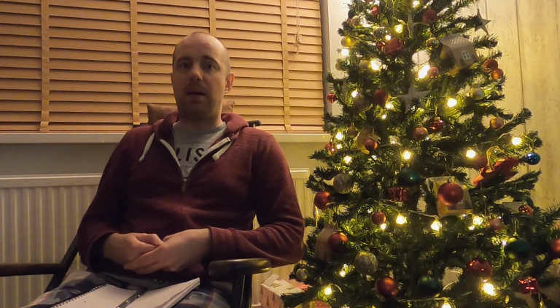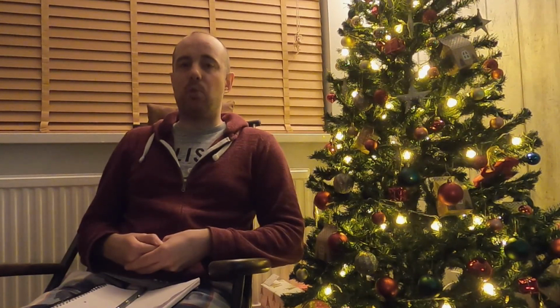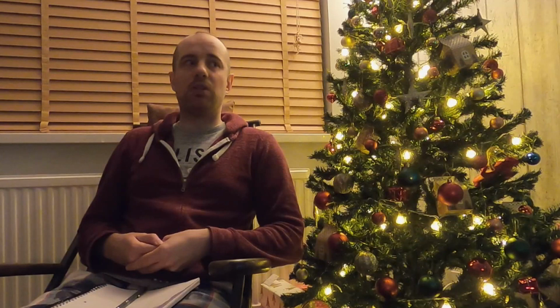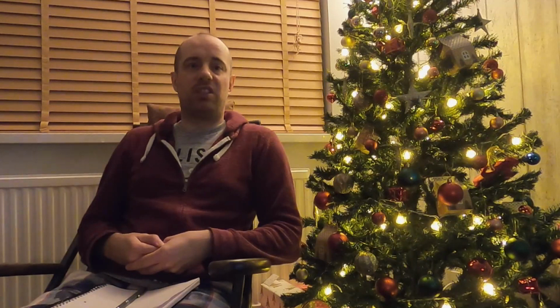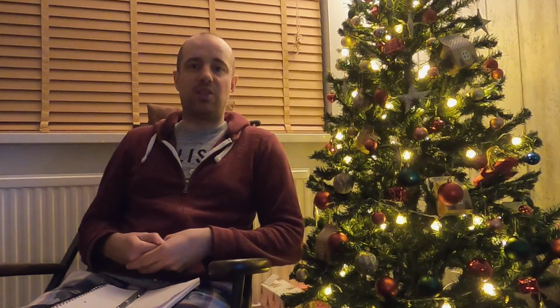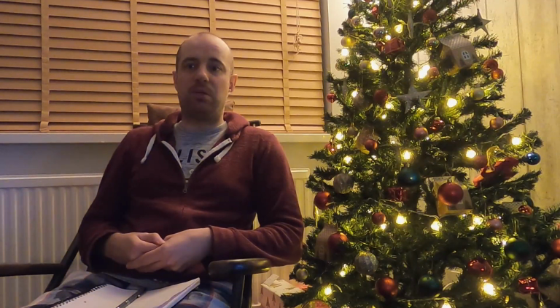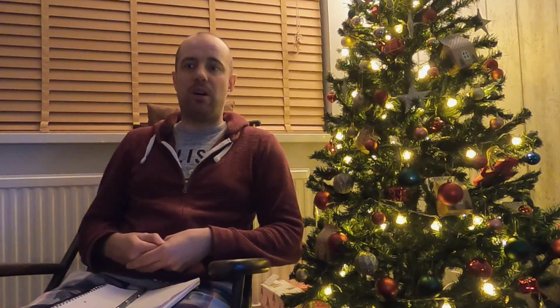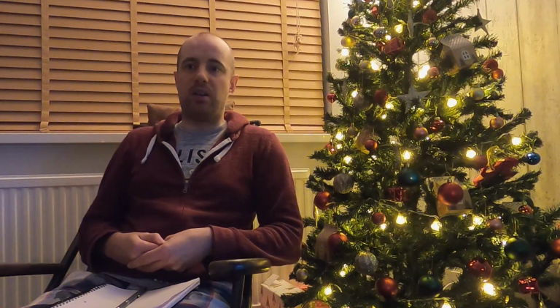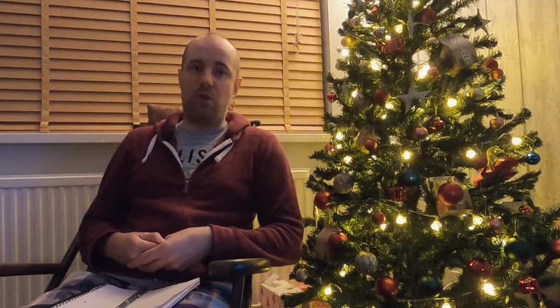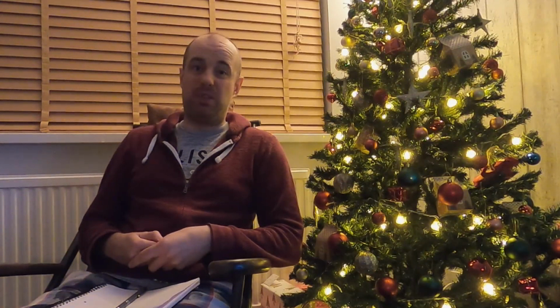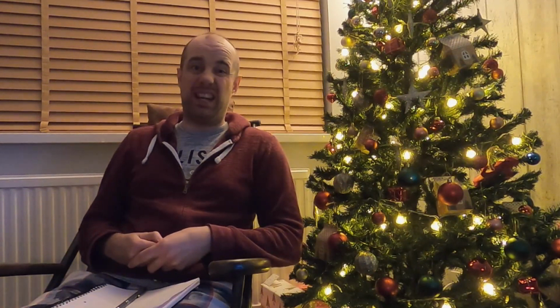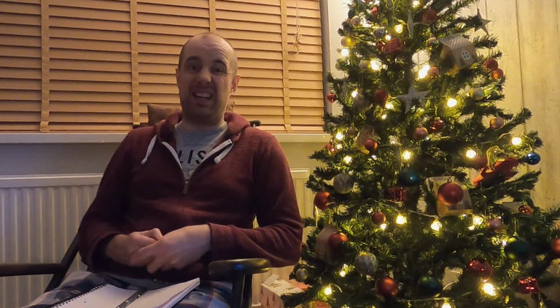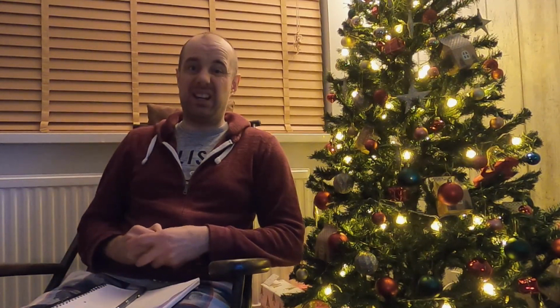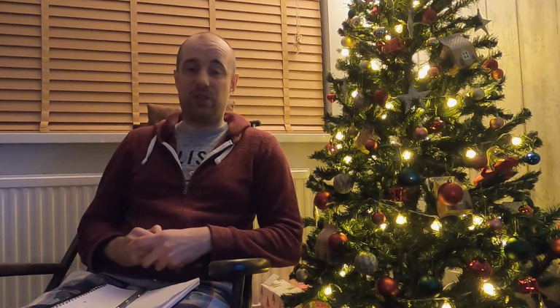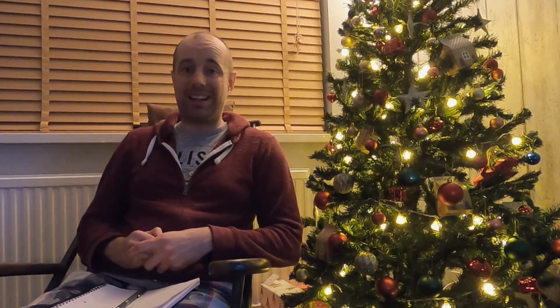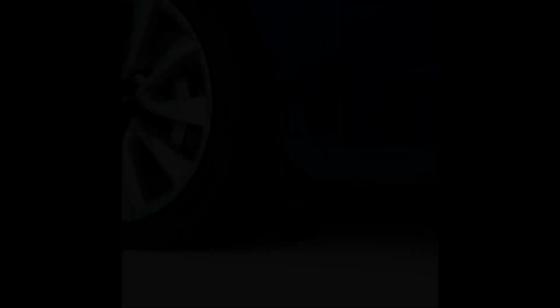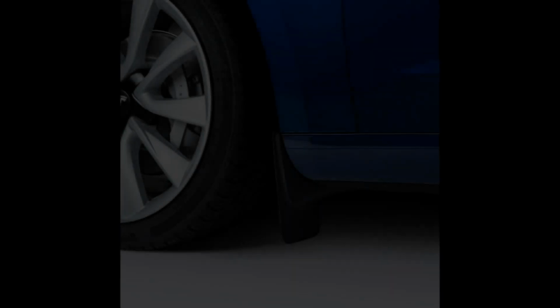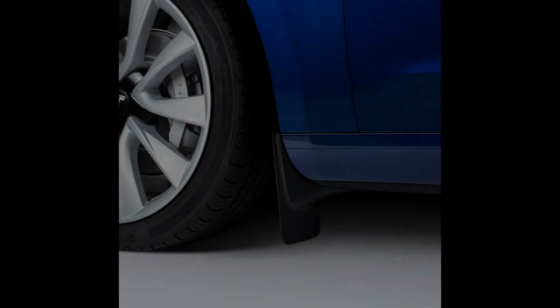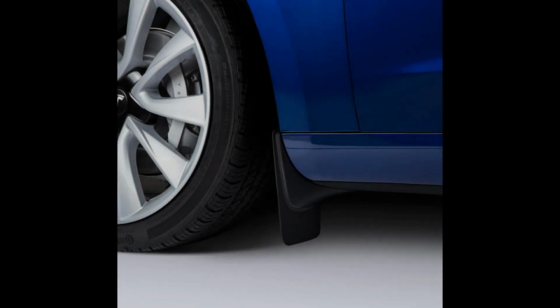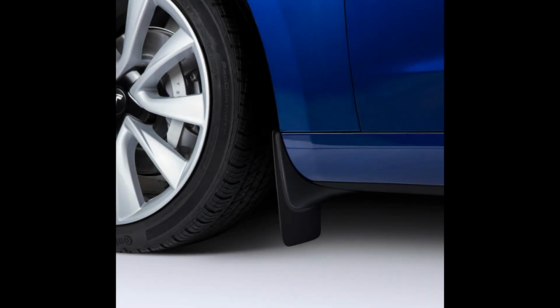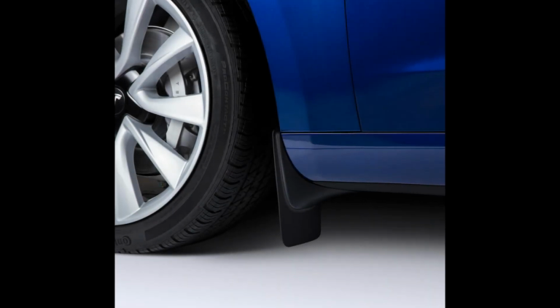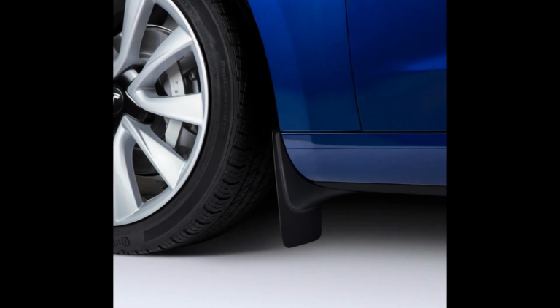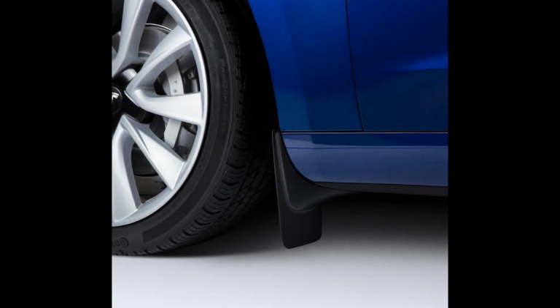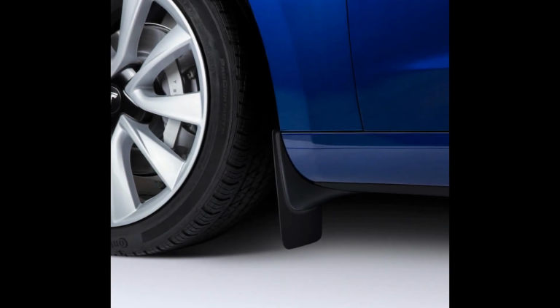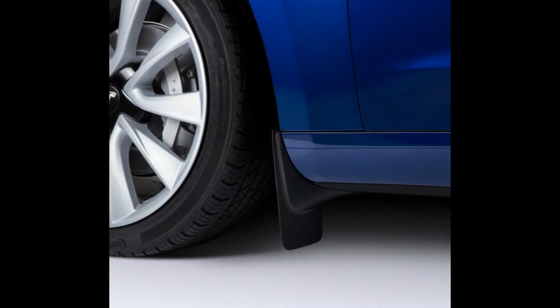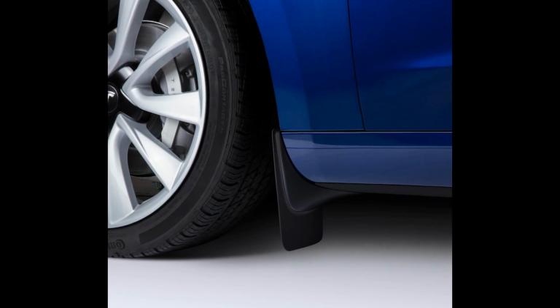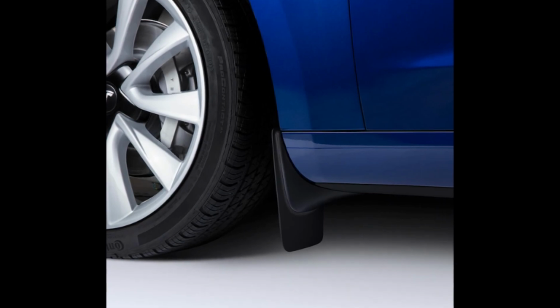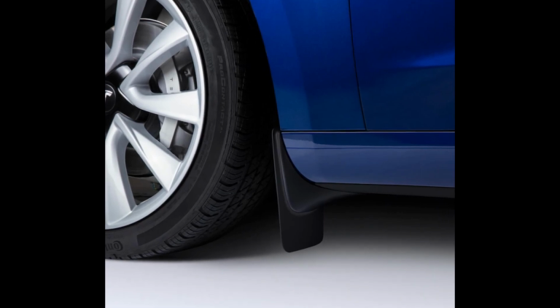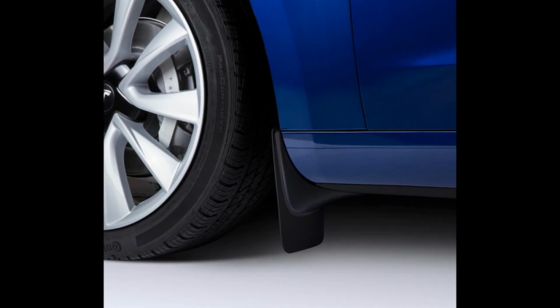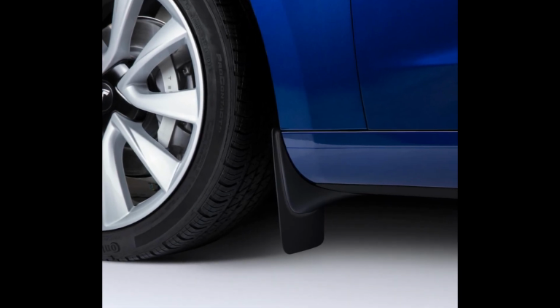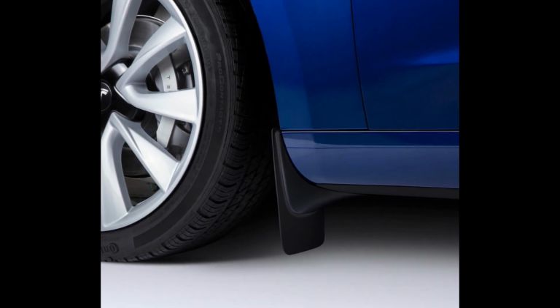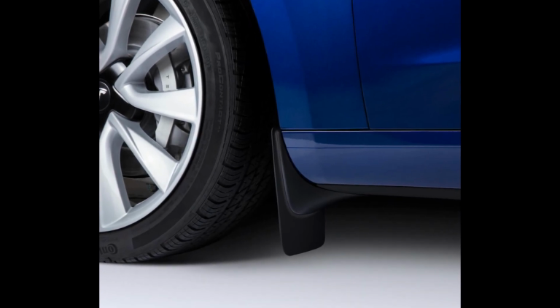The ones that Tesla provide are not particularly attractive — they're not body coloured either, they are just plain black.